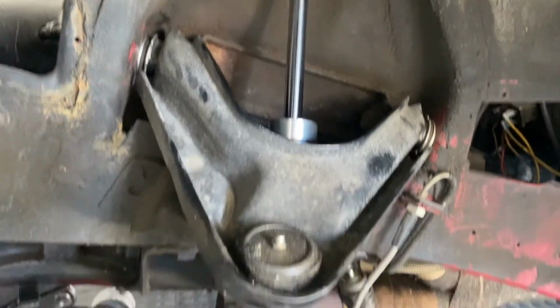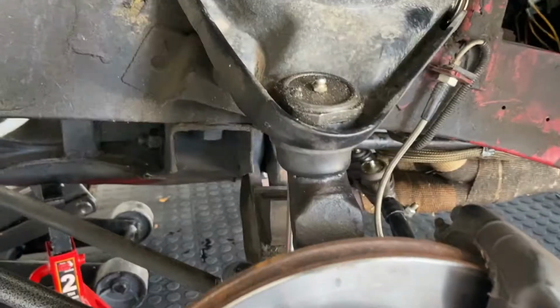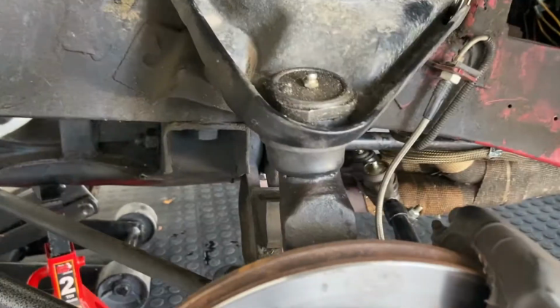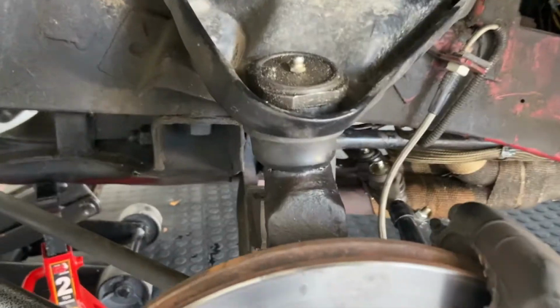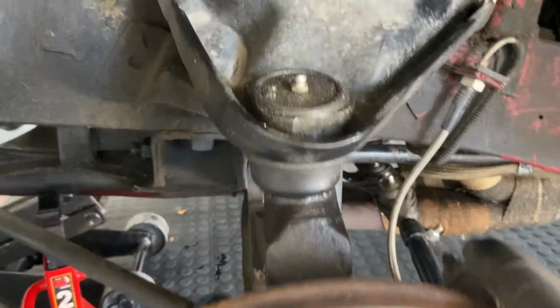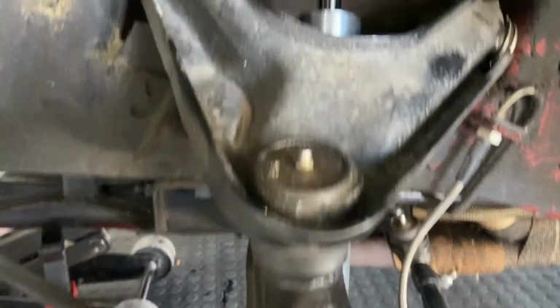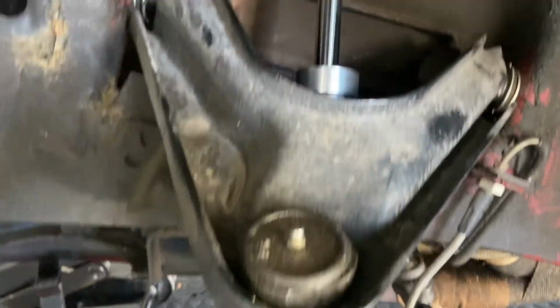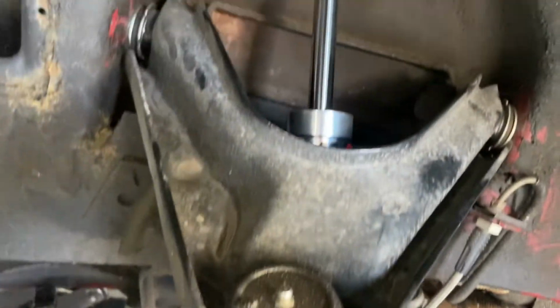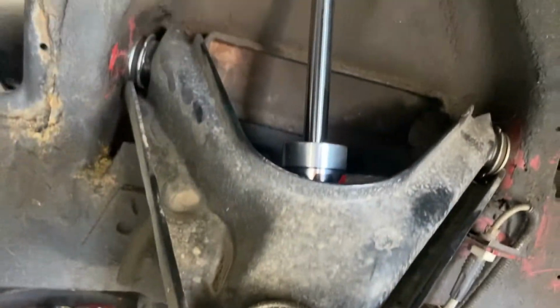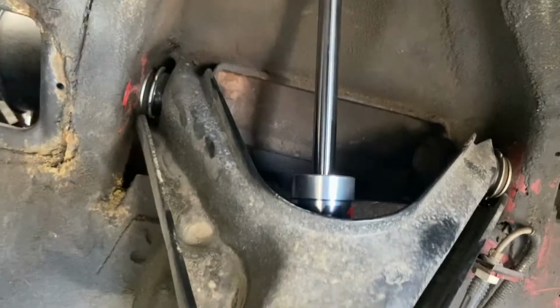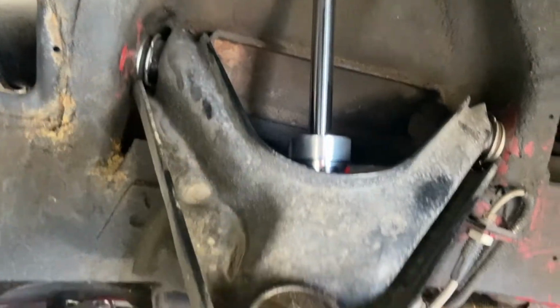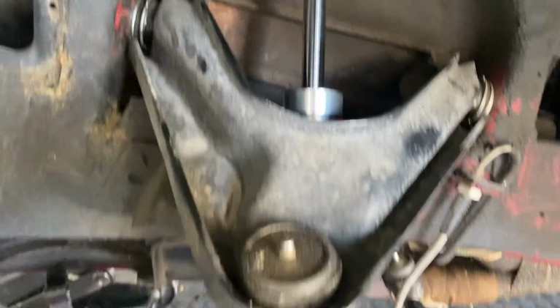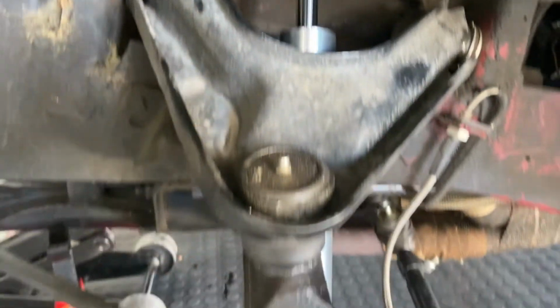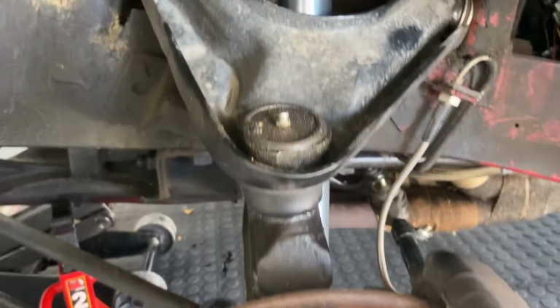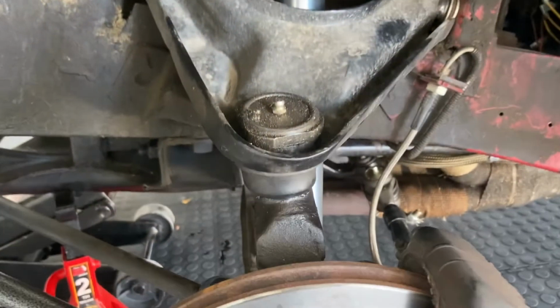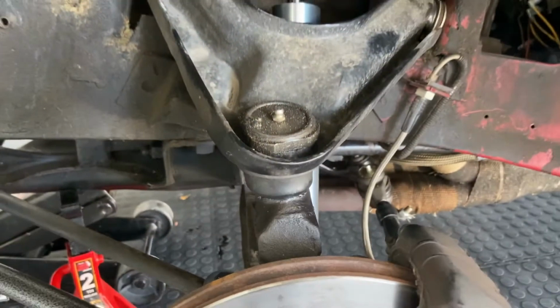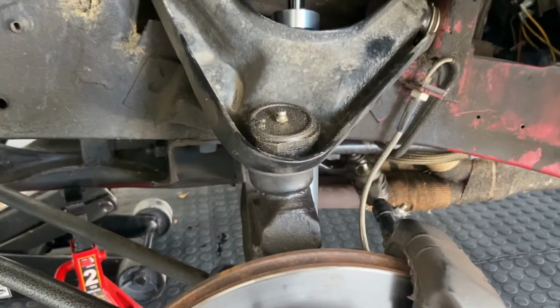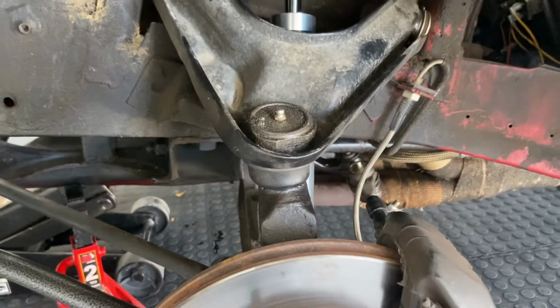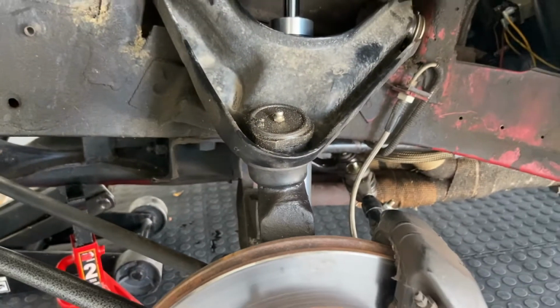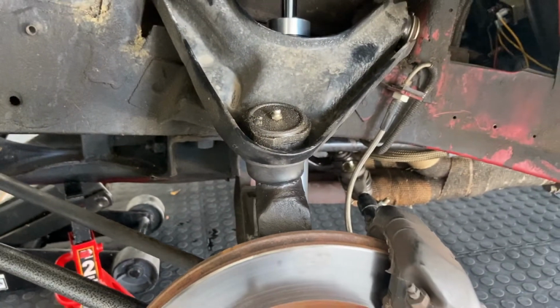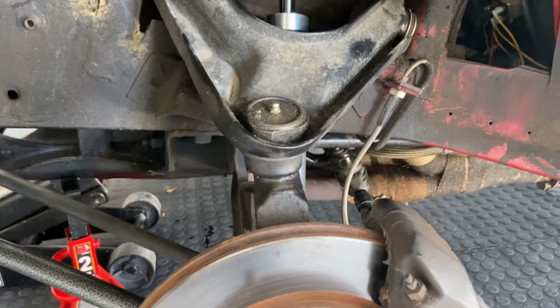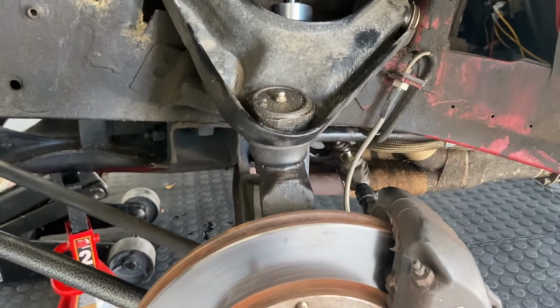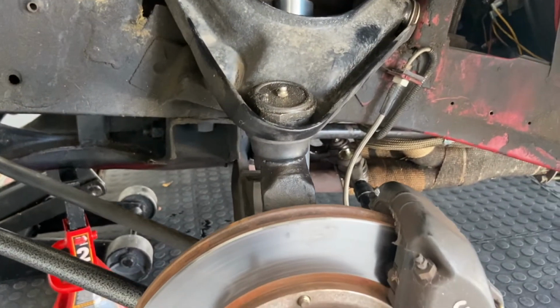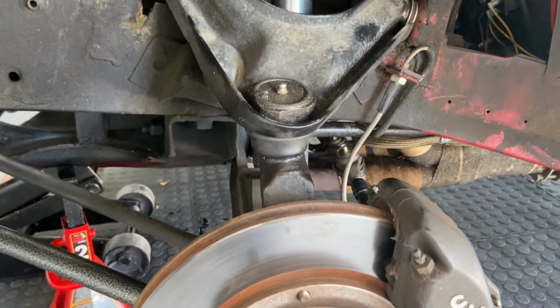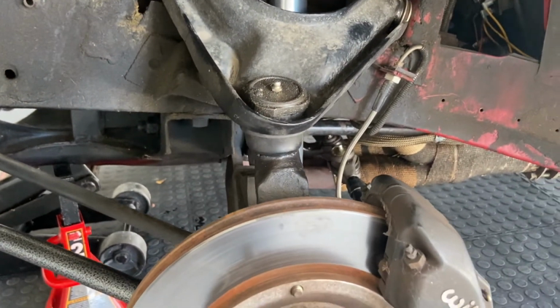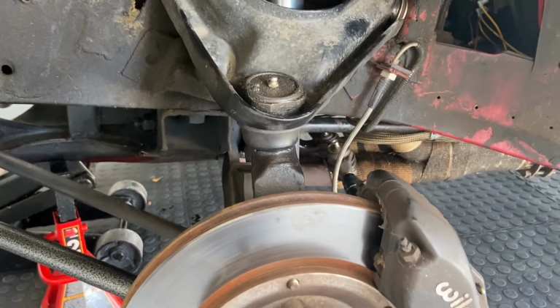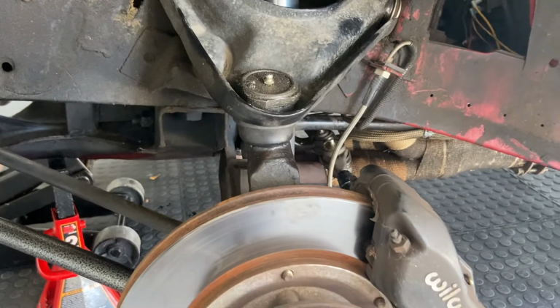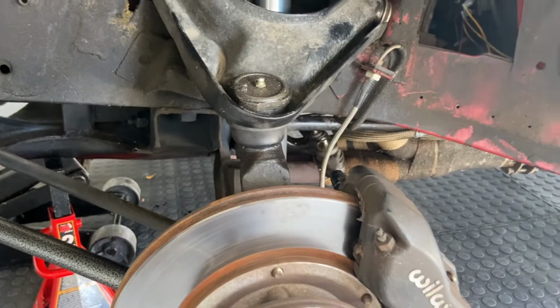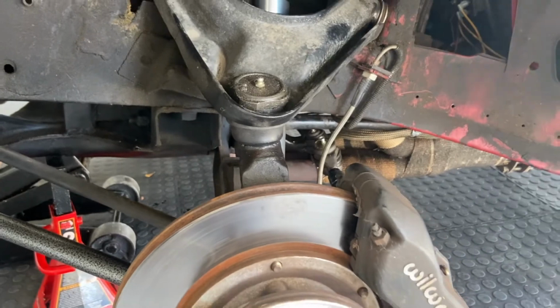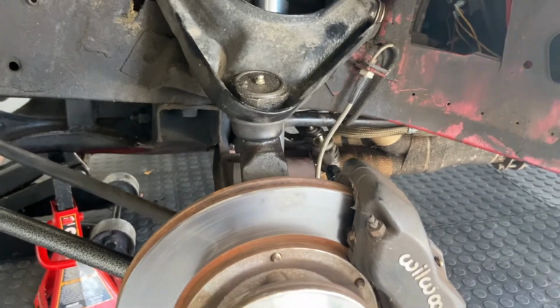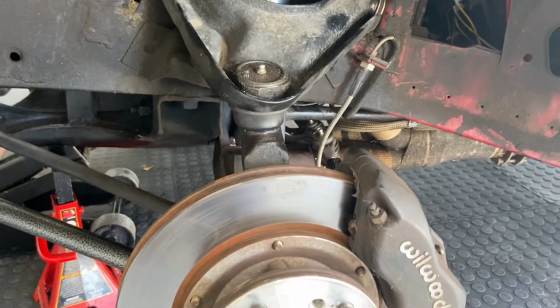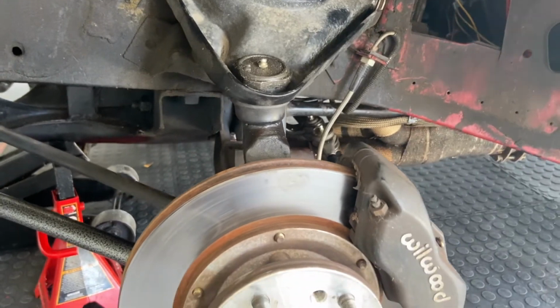Next step is just putting the tire back on and then doing the exact same thing to the other side. Thanks for watching guys.